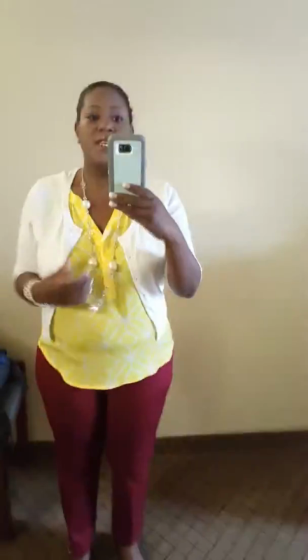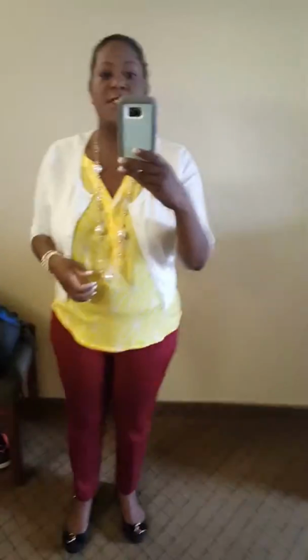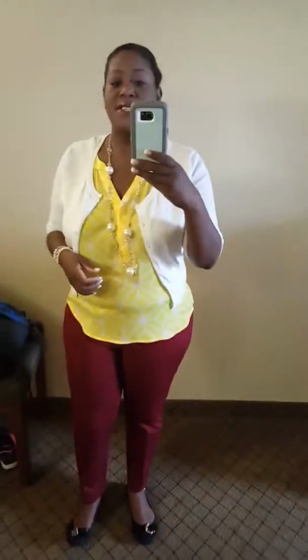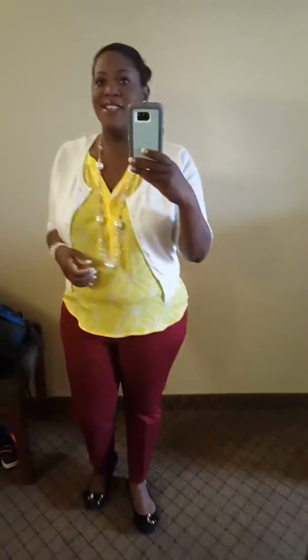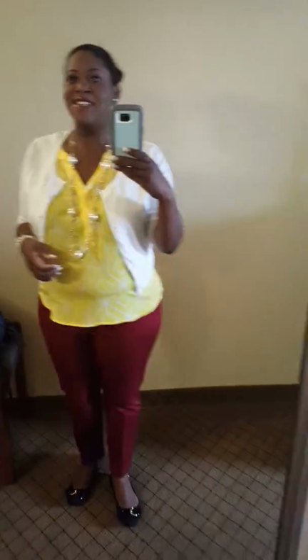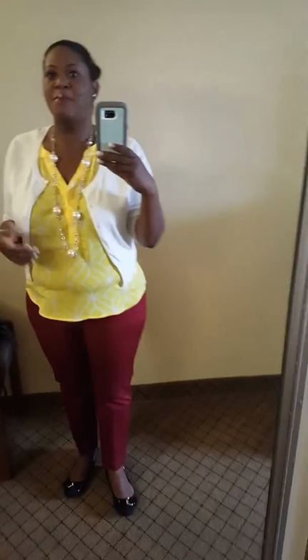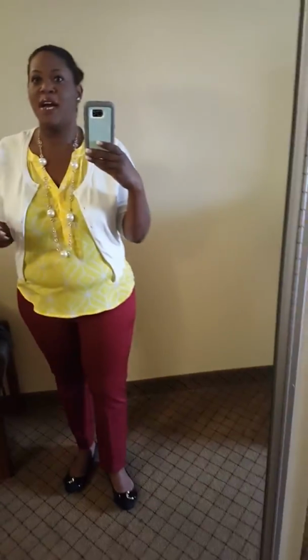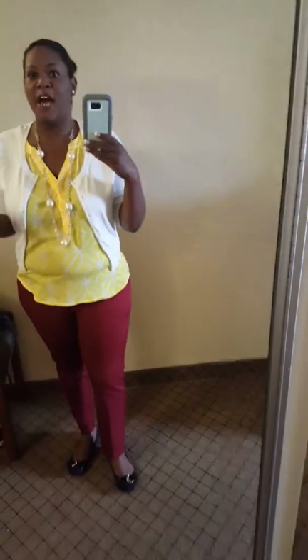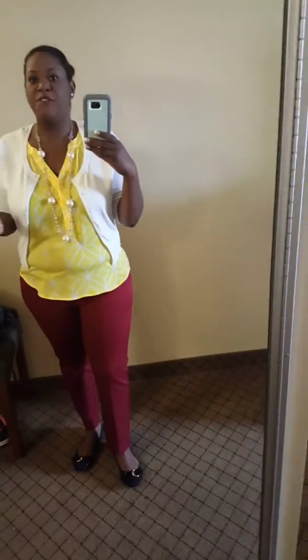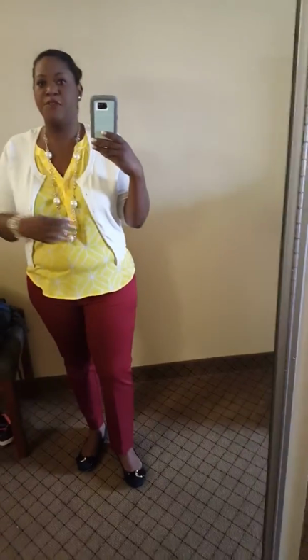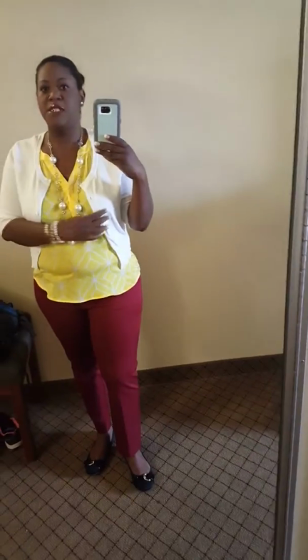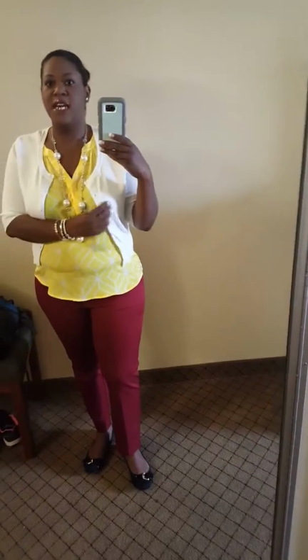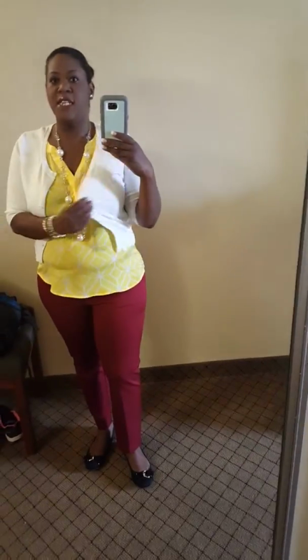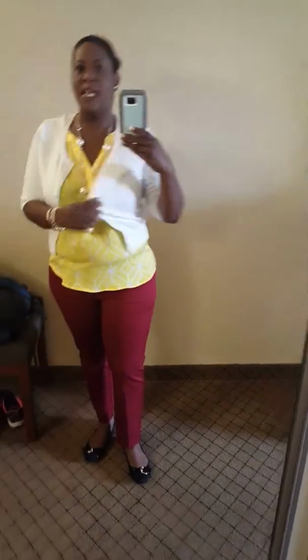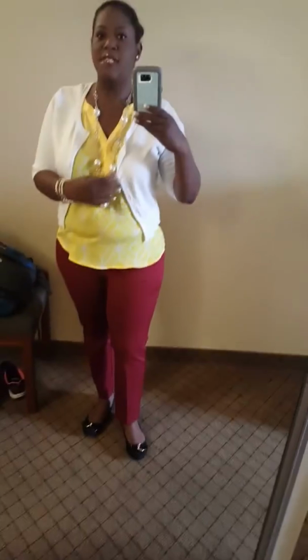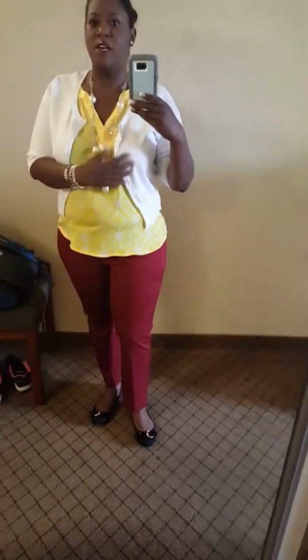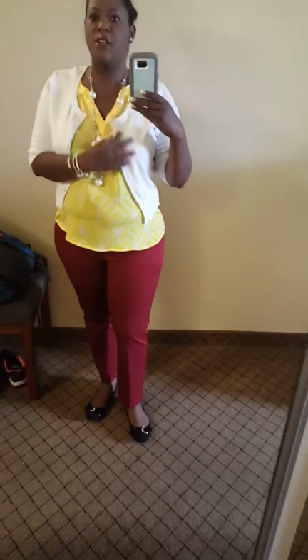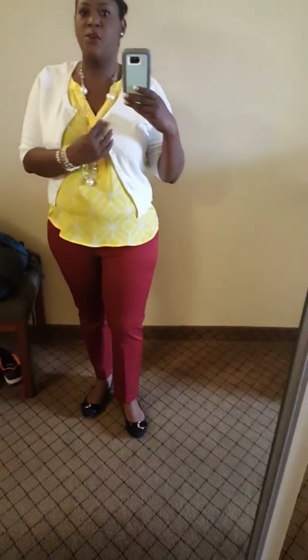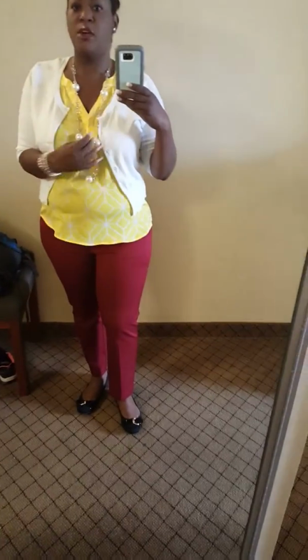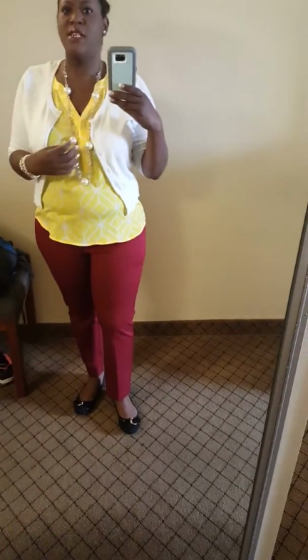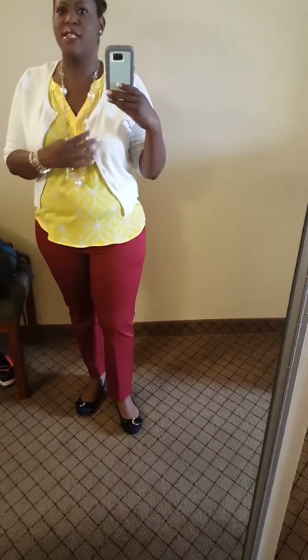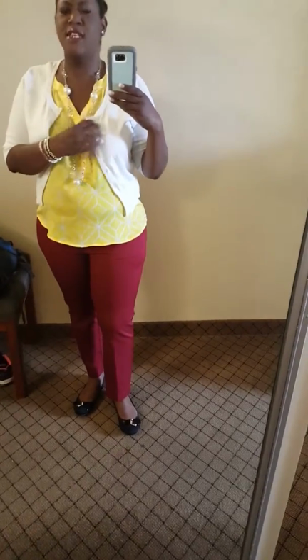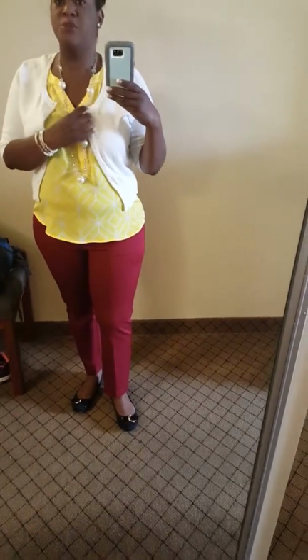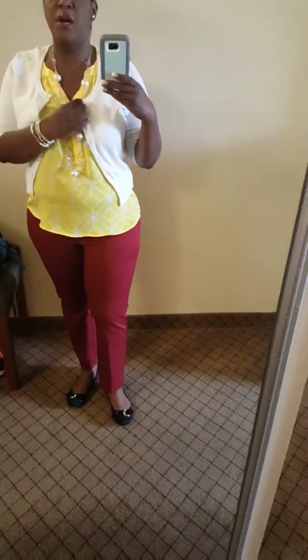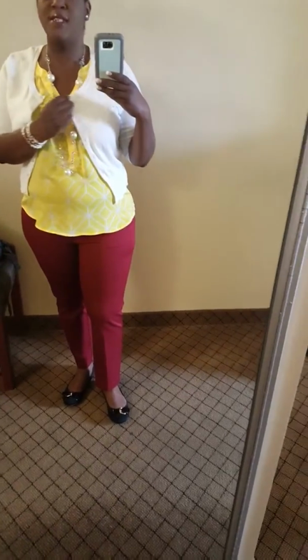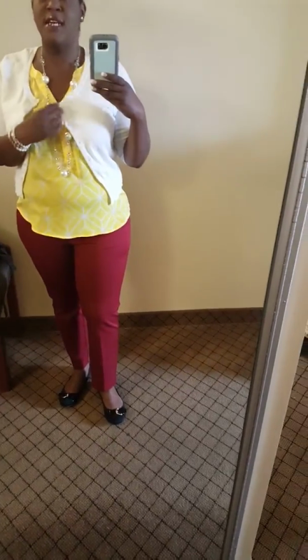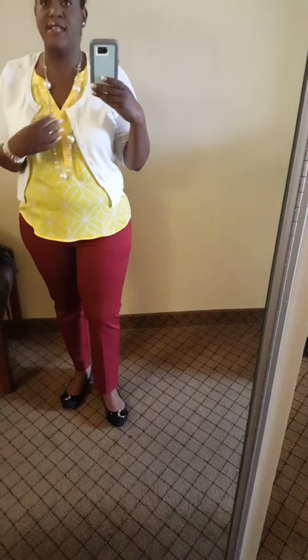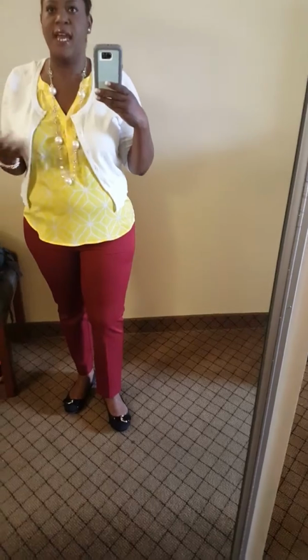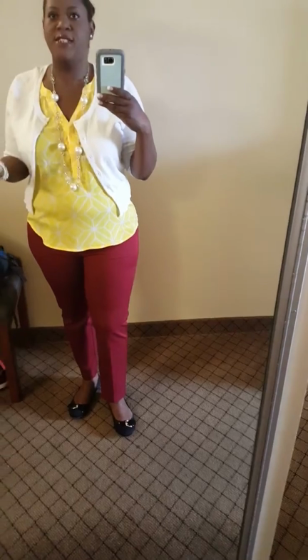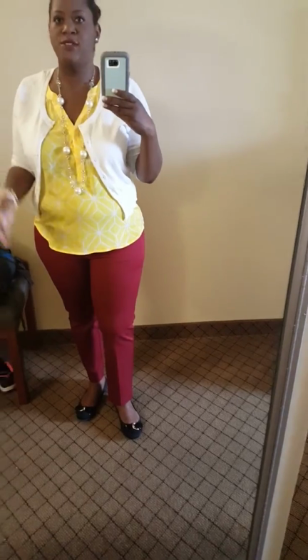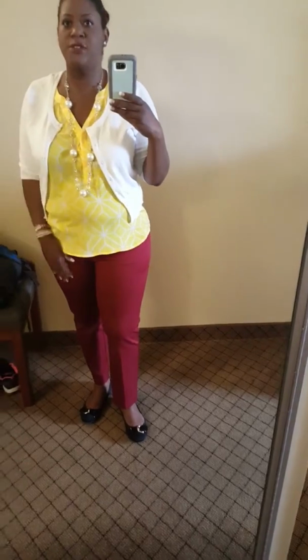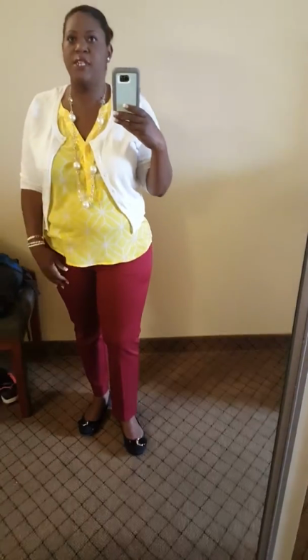This is my outfit for today — lots of color going on. It's not super hot today, it's like 82 degrees.